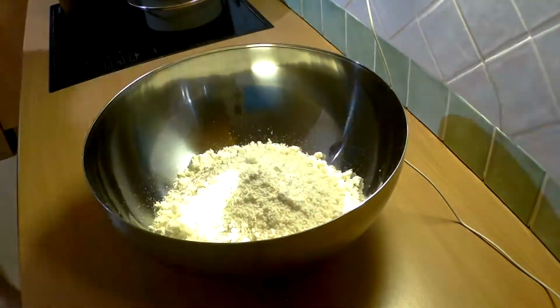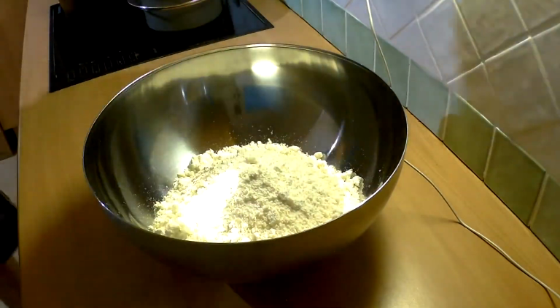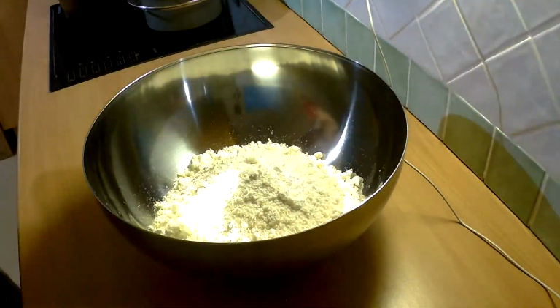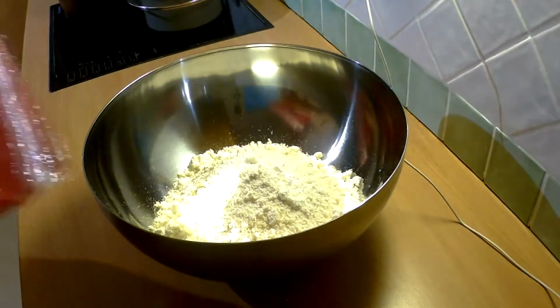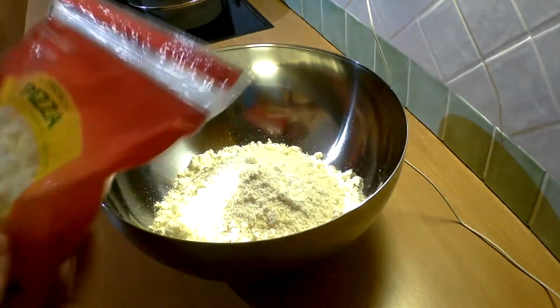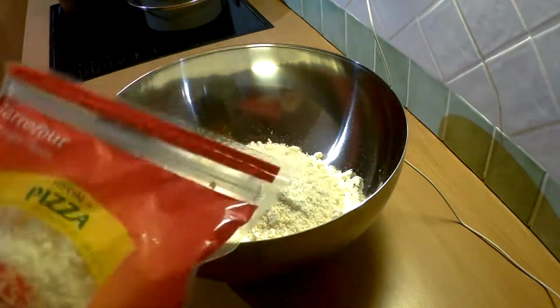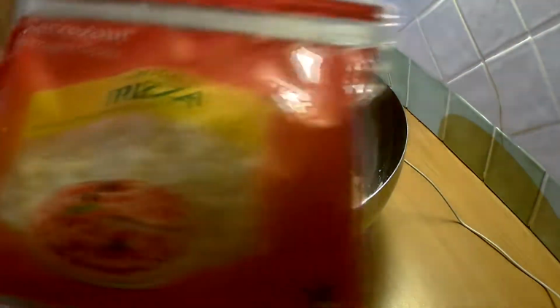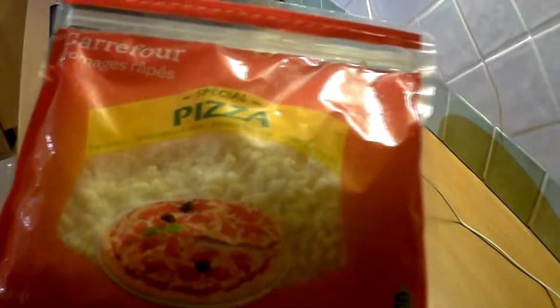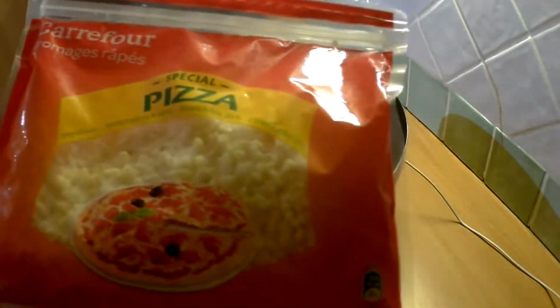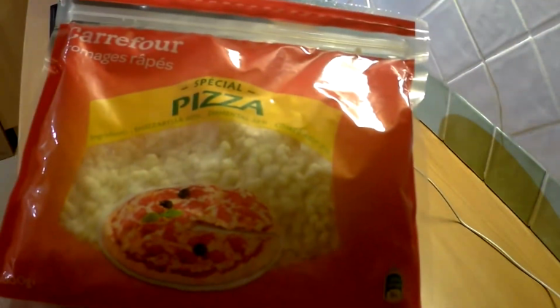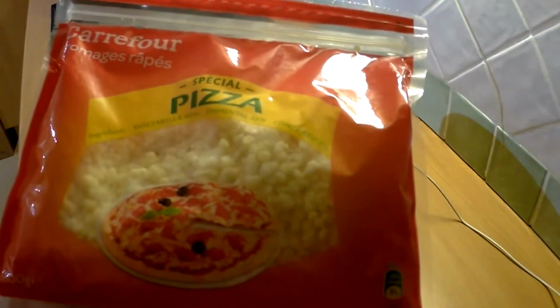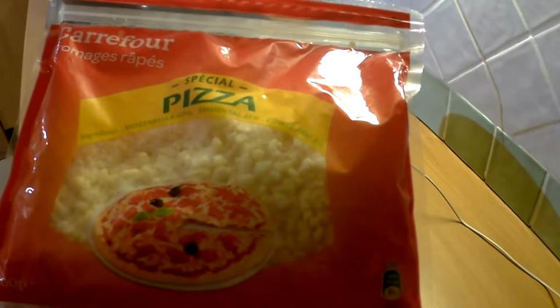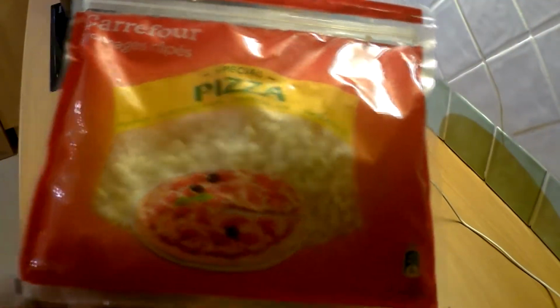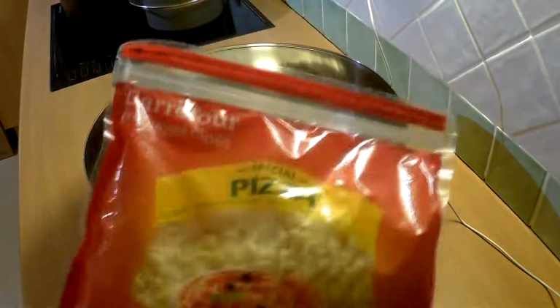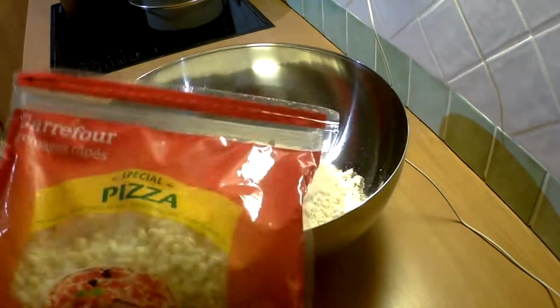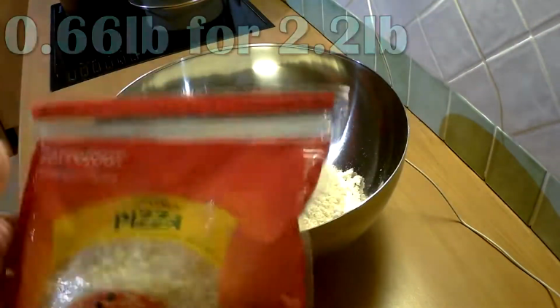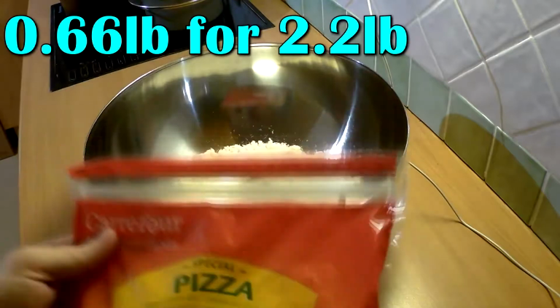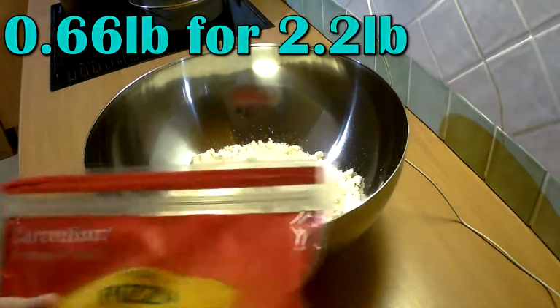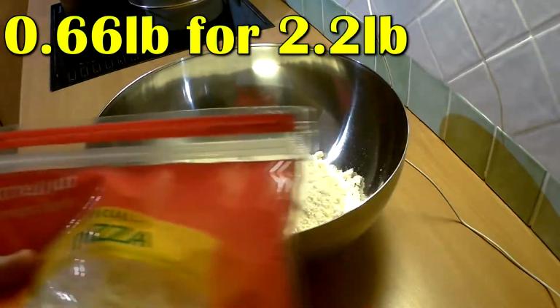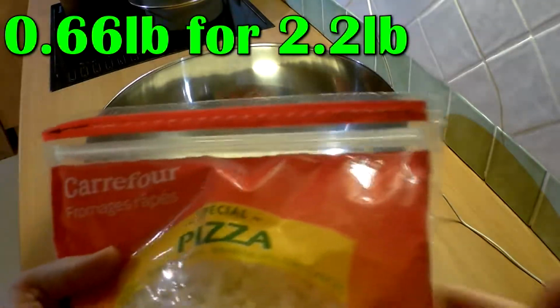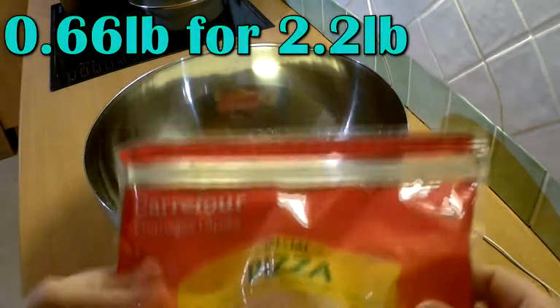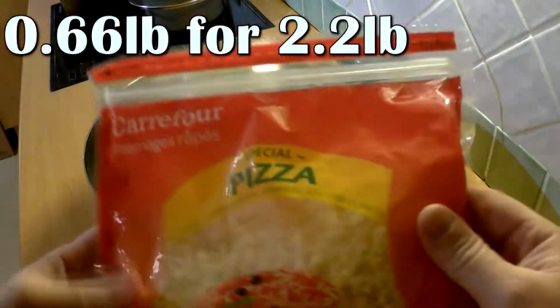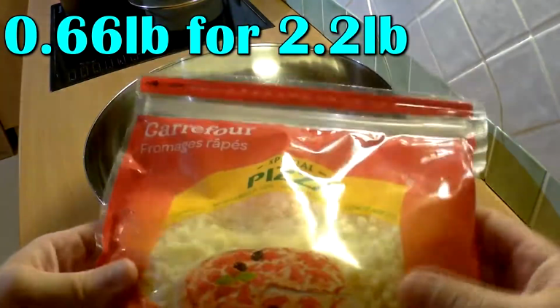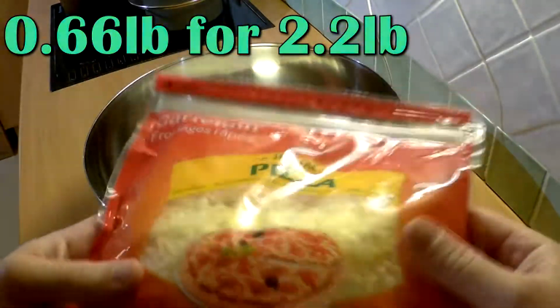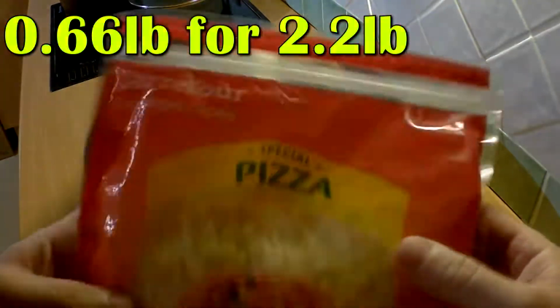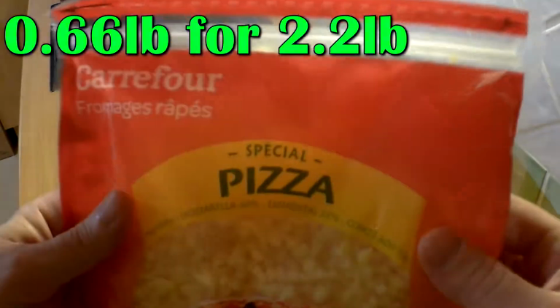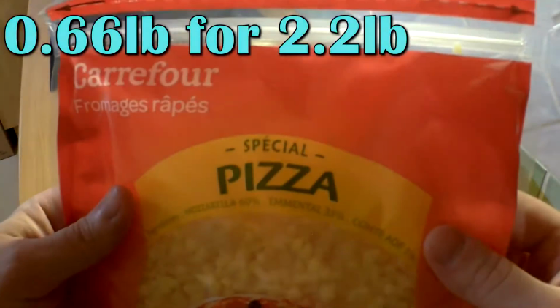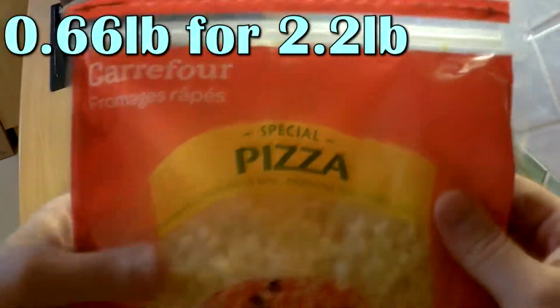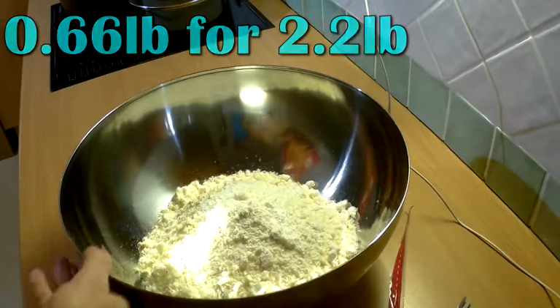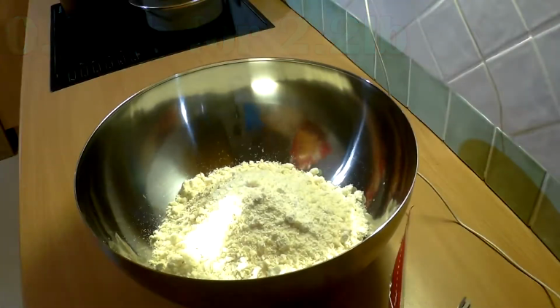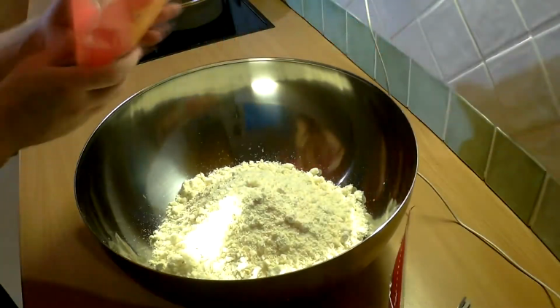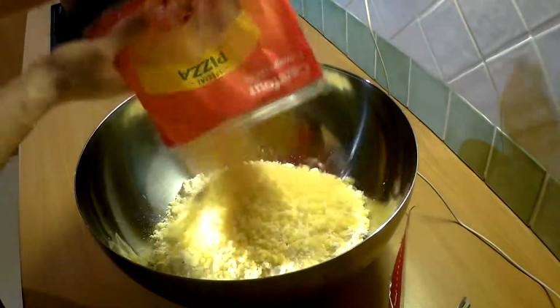Now let's complete the mix with some grated cheese. I'll put 300 grams of cheese for one kilo of Pão de Queijo mix.